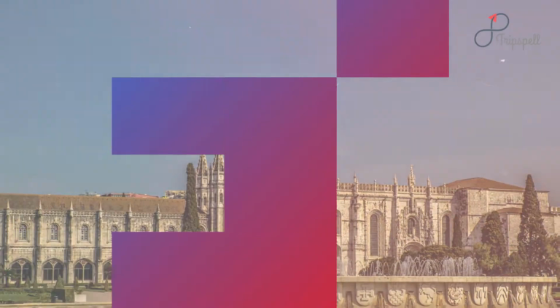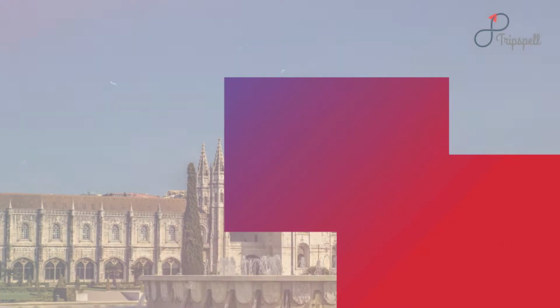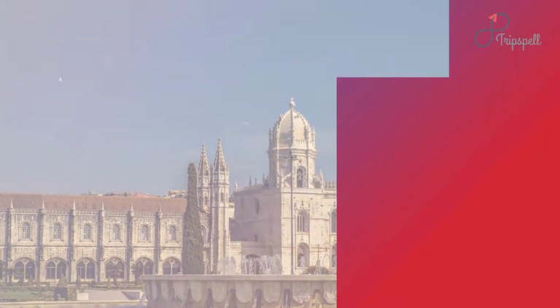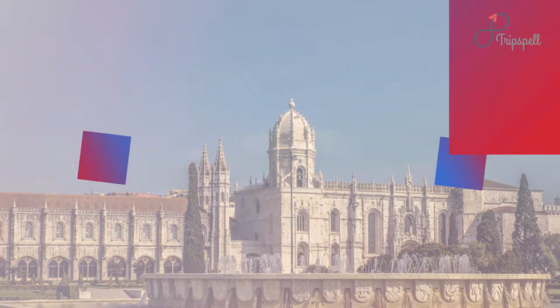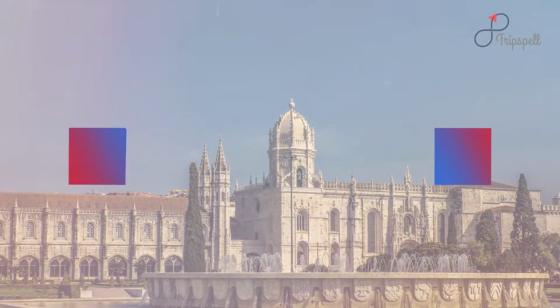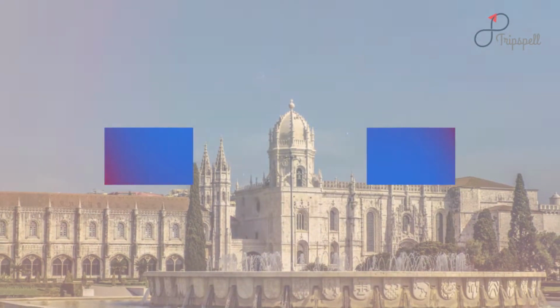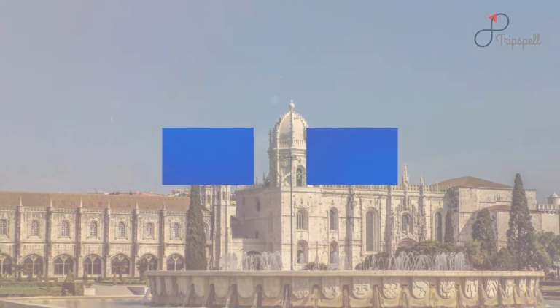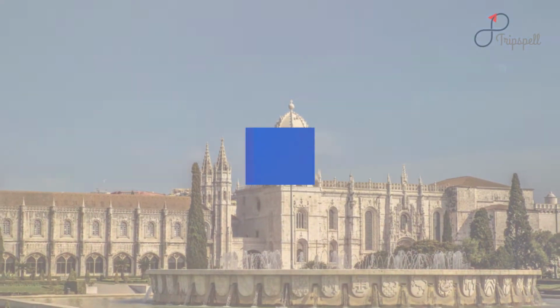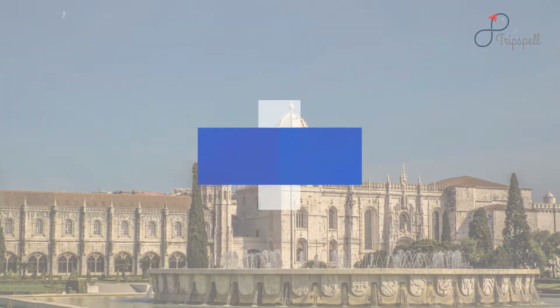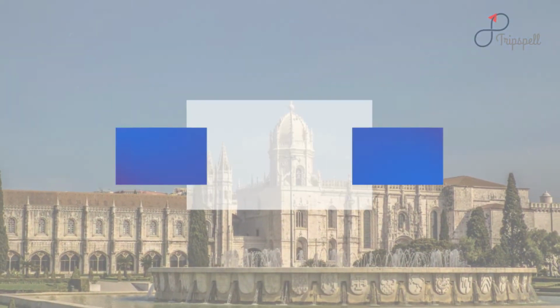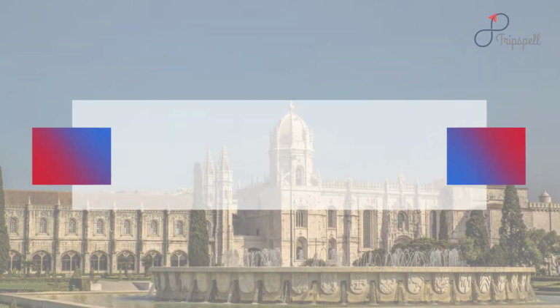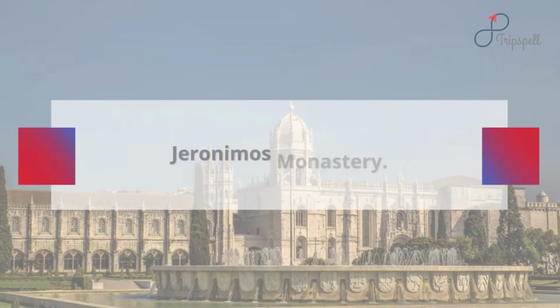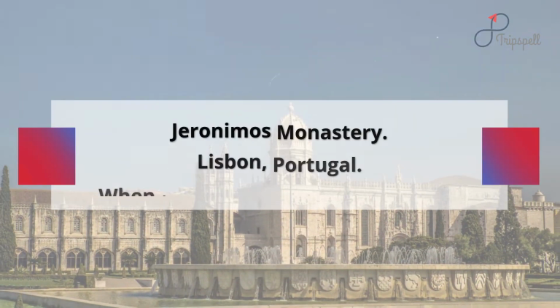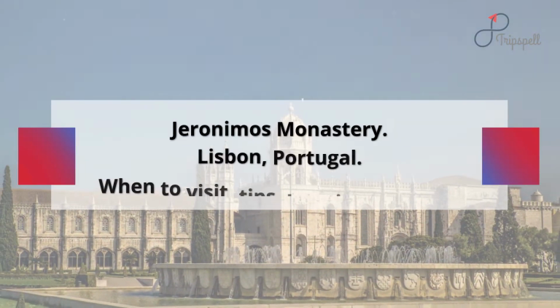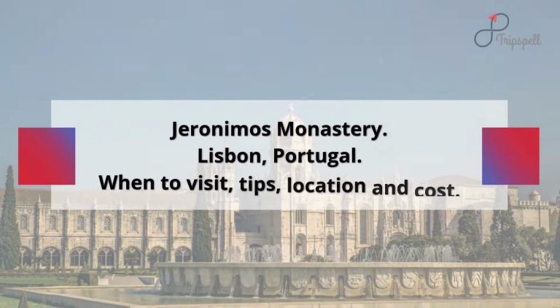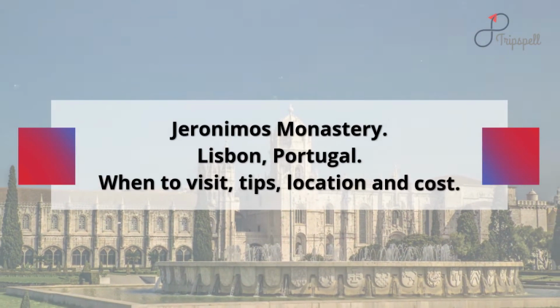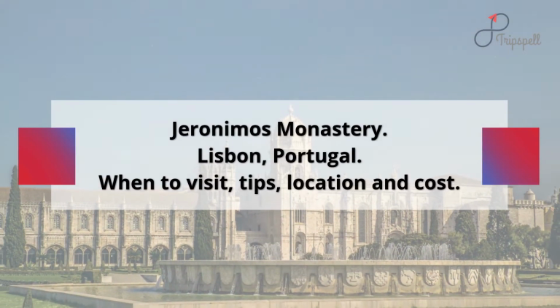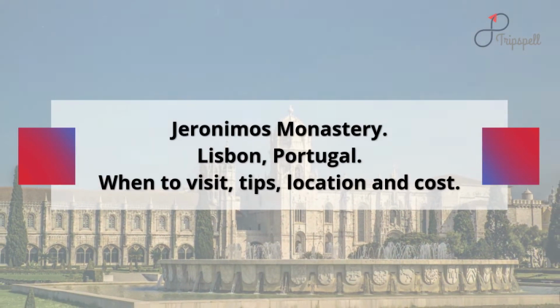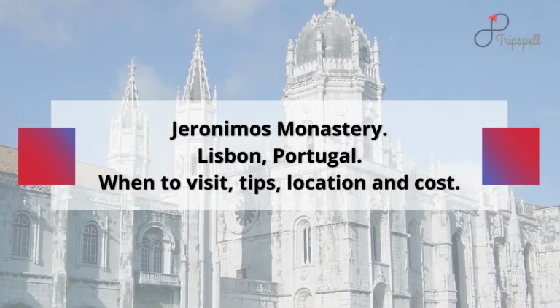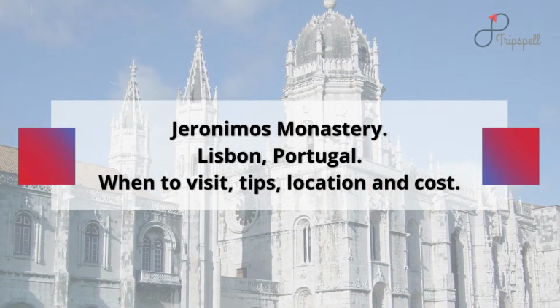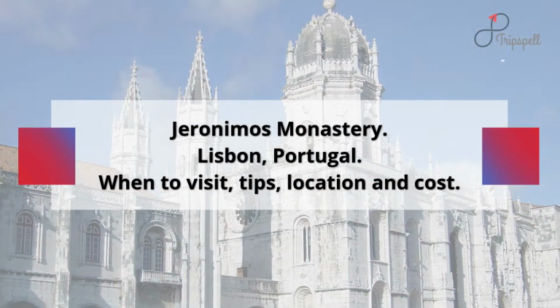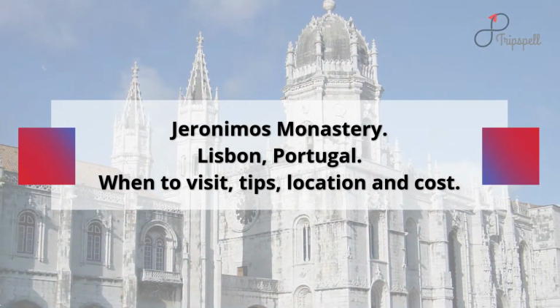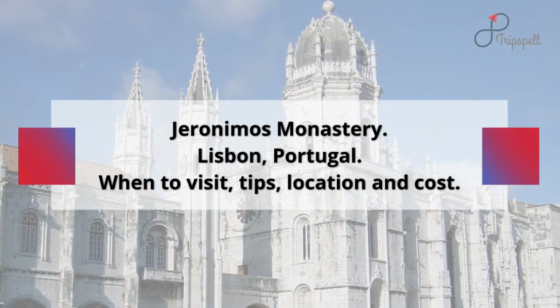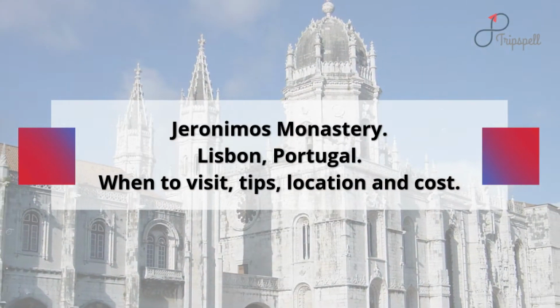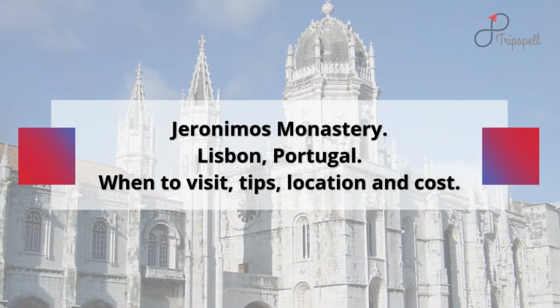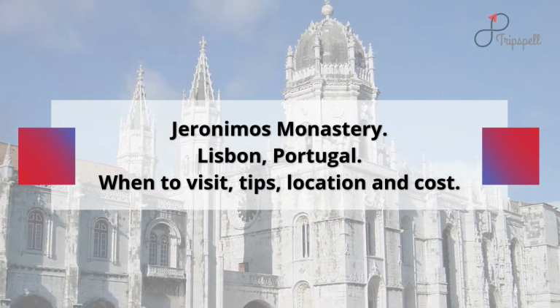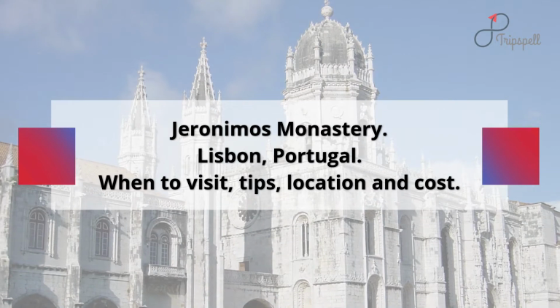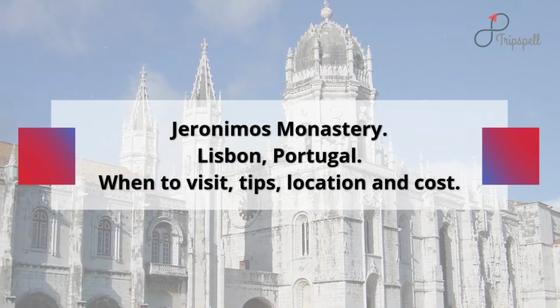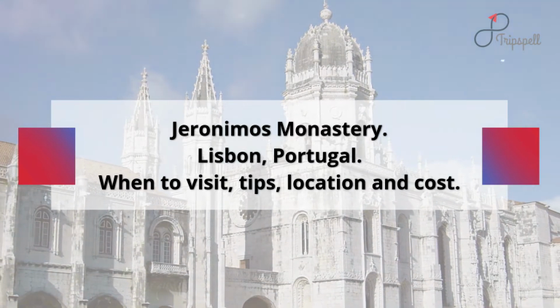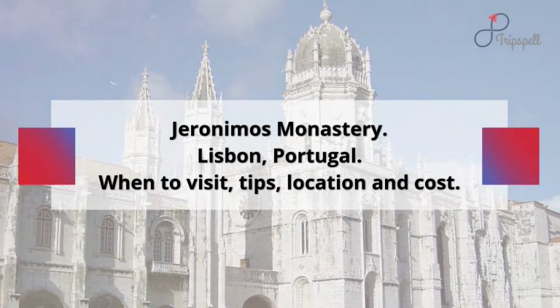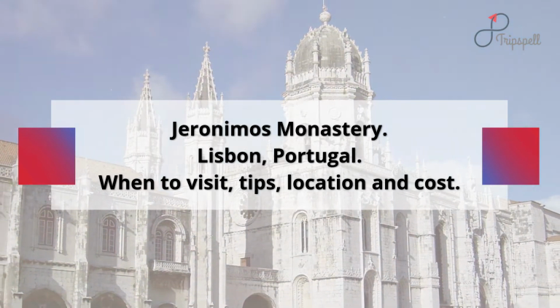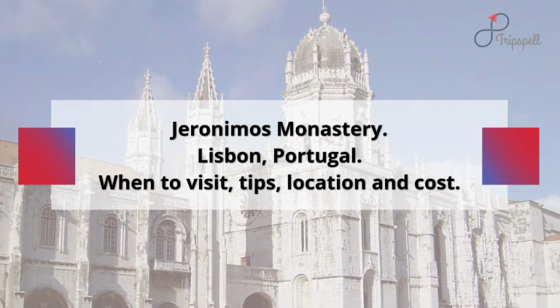Jerónimos Monastery, Lisbon, Portugal. When to visit, tips, location and cost.